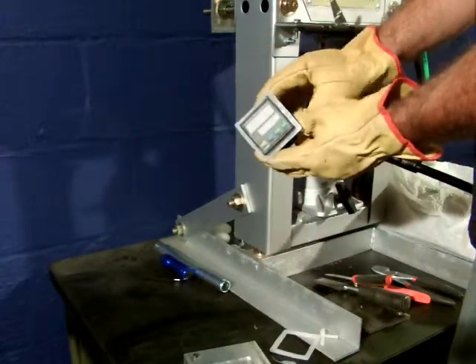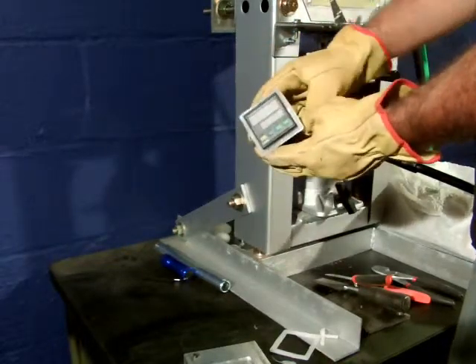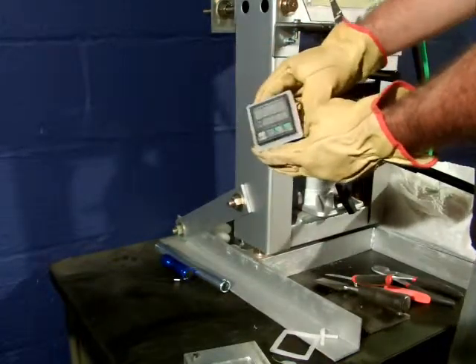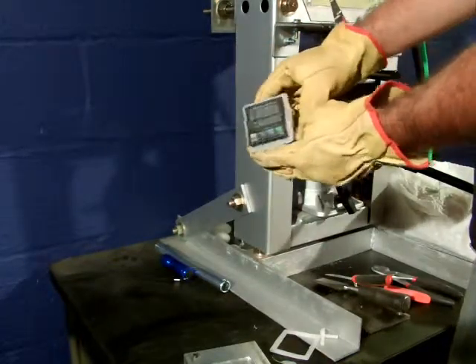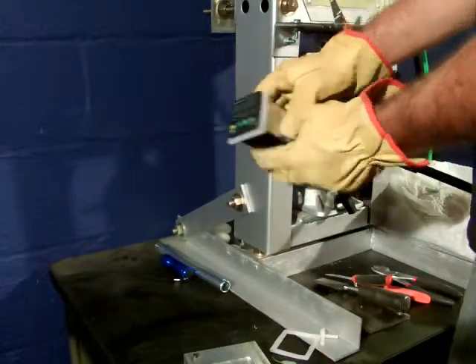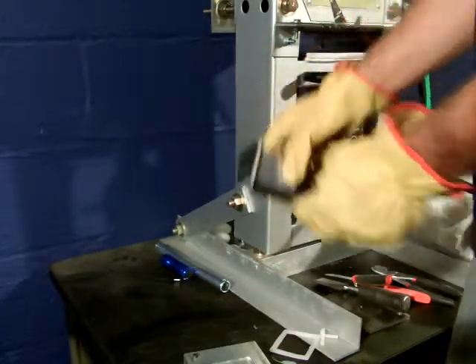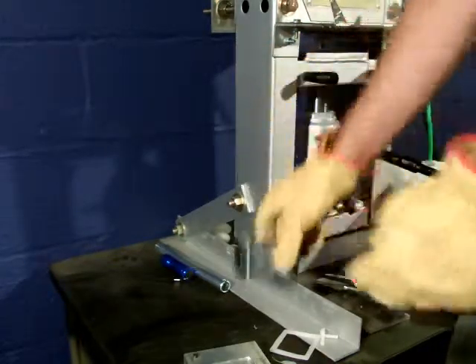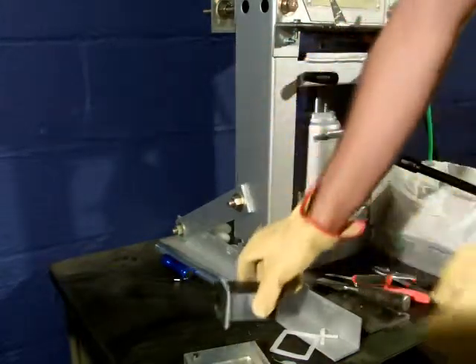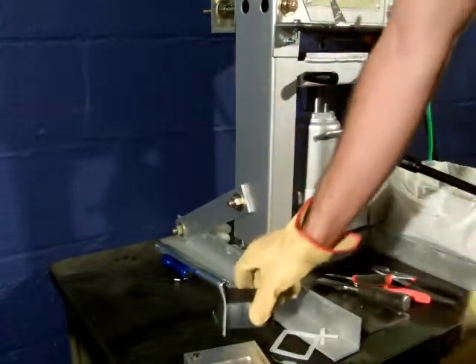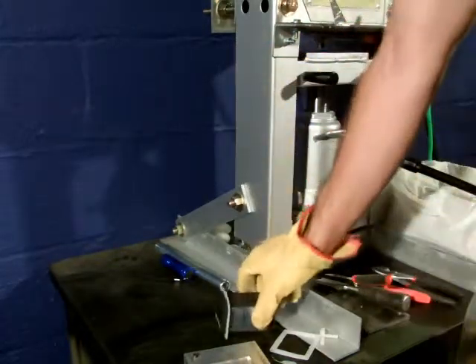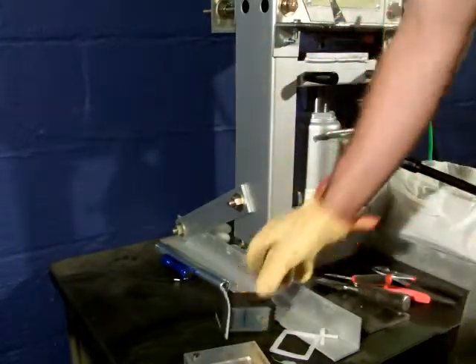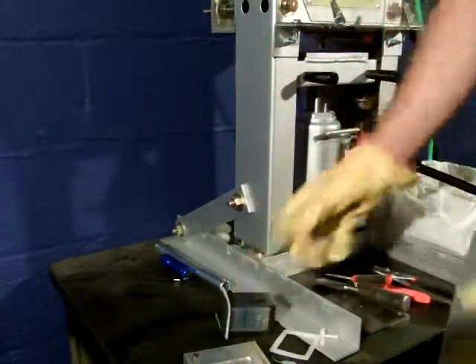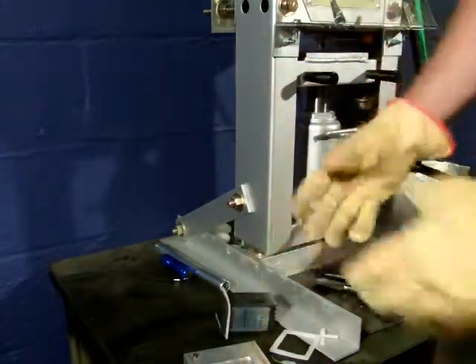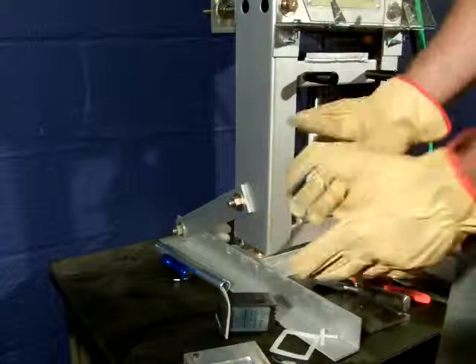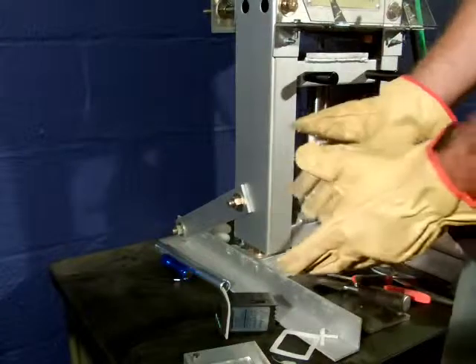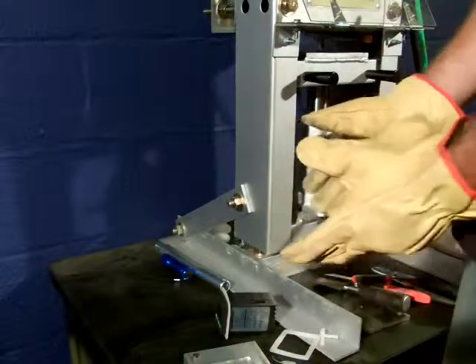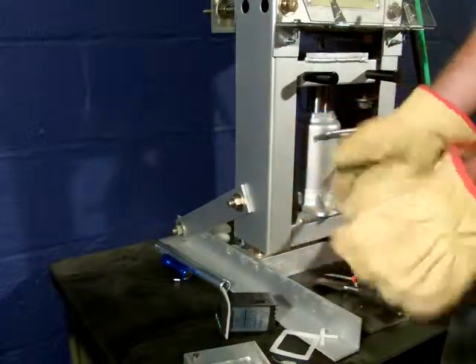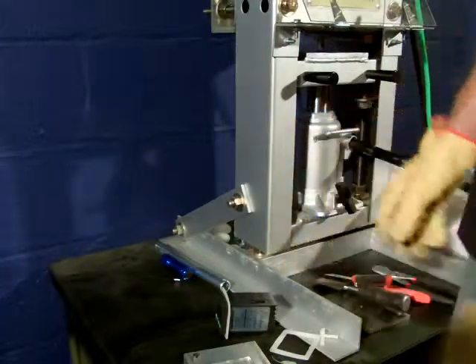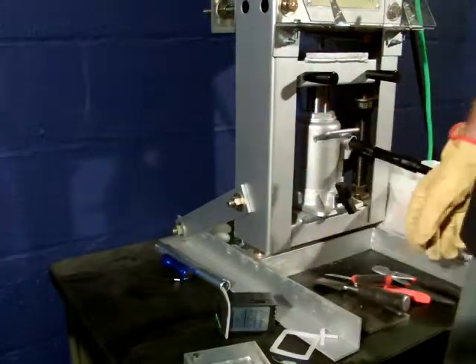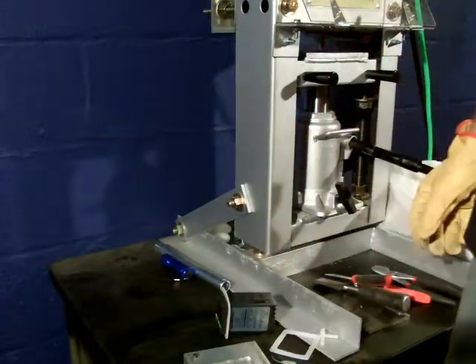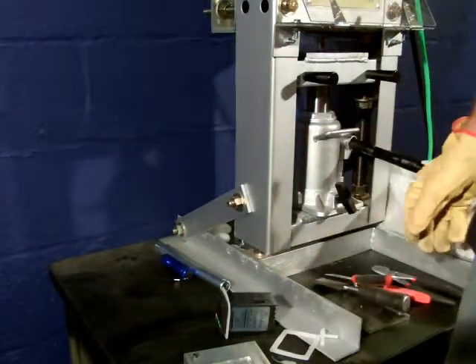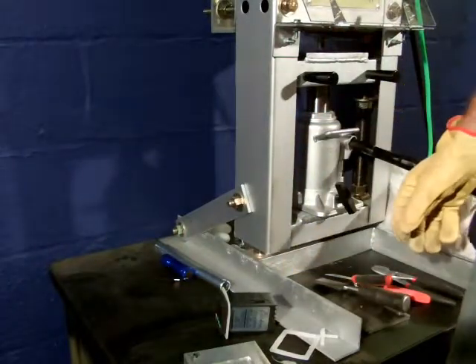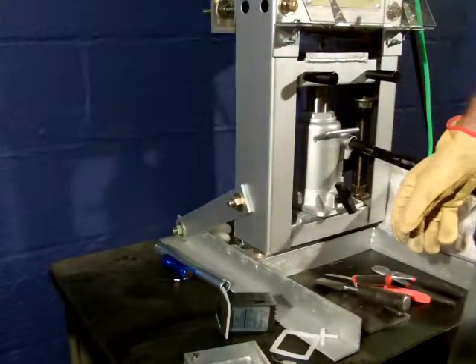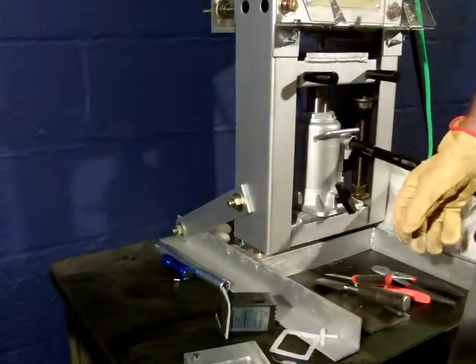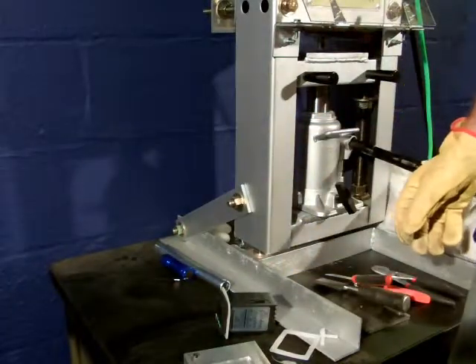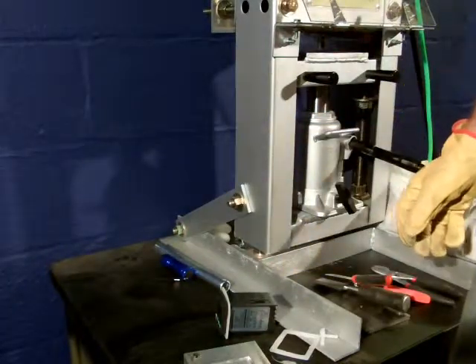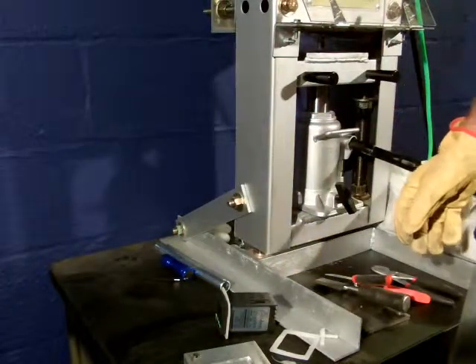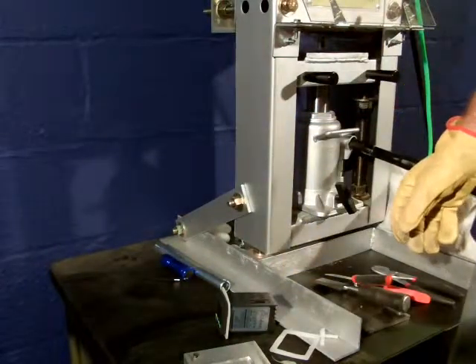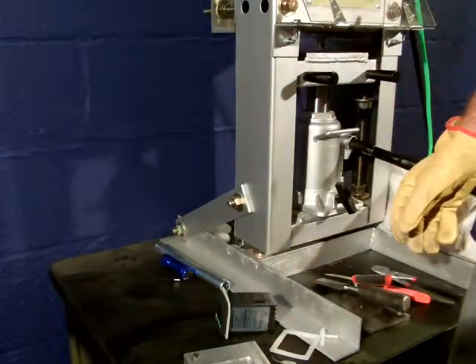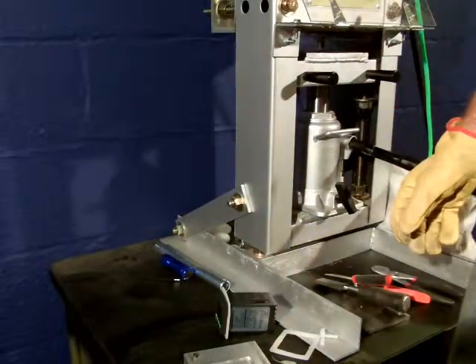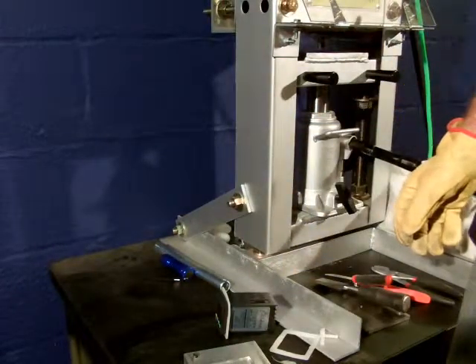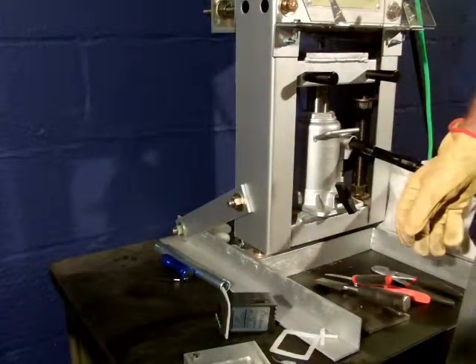And this concludes the video presentation of this faceplate injection. Thanks for watching.